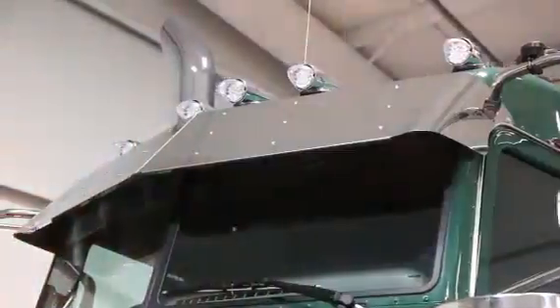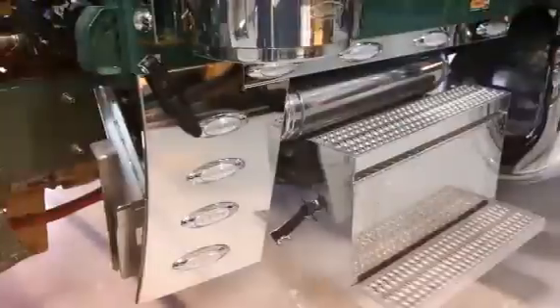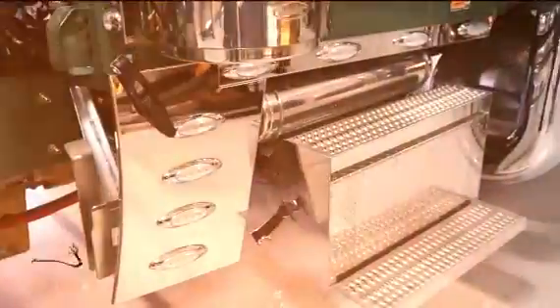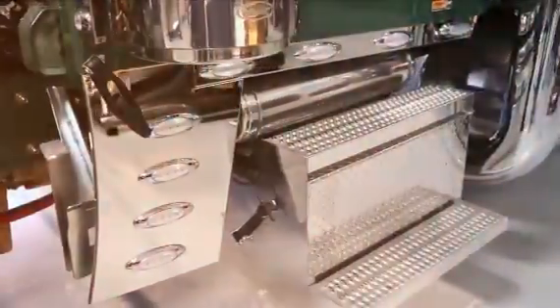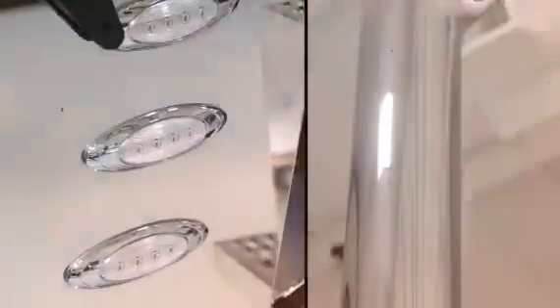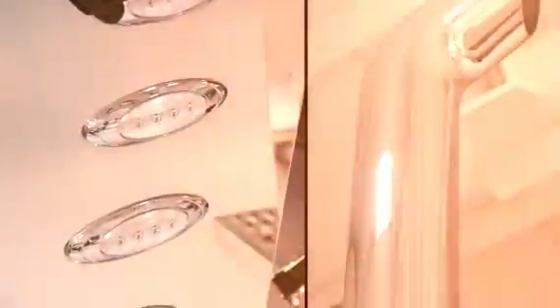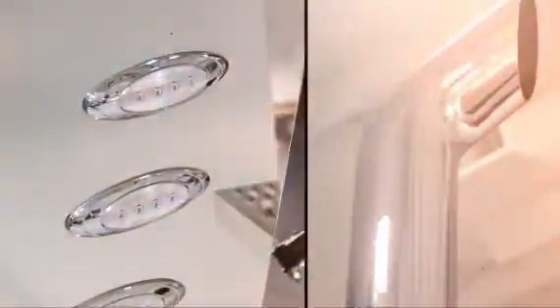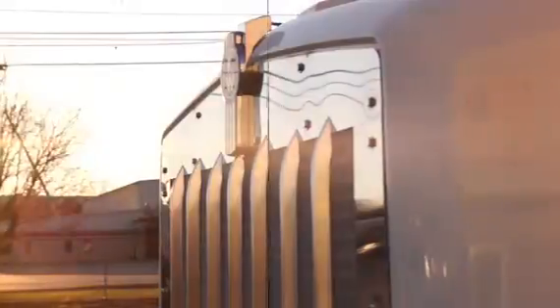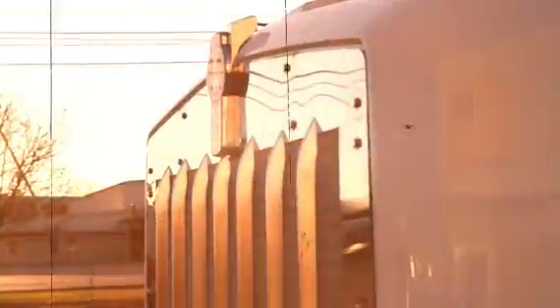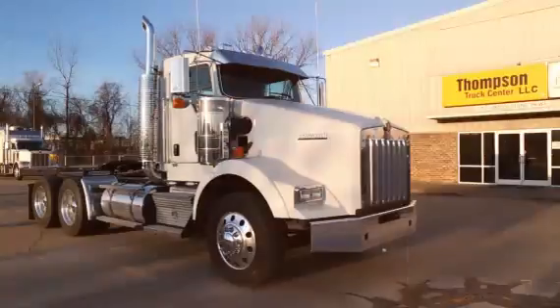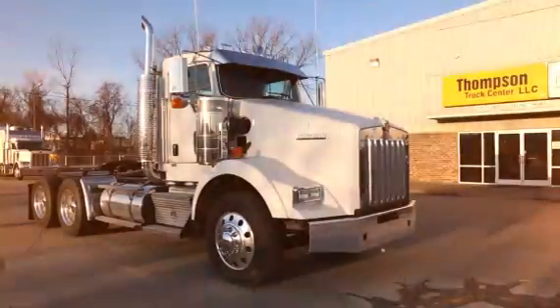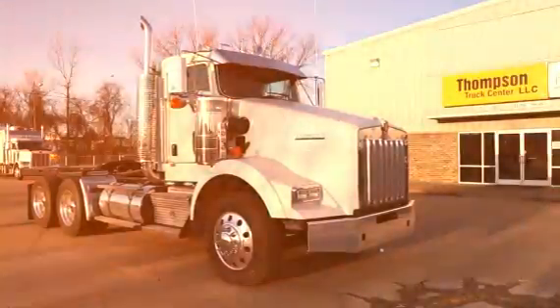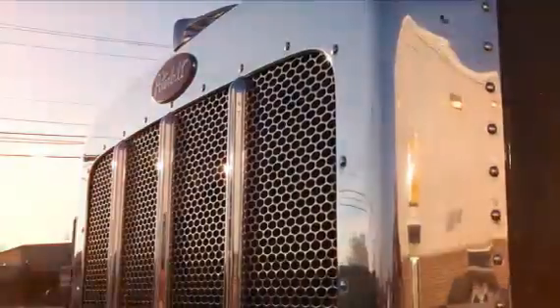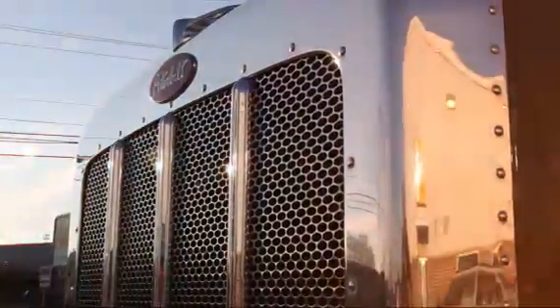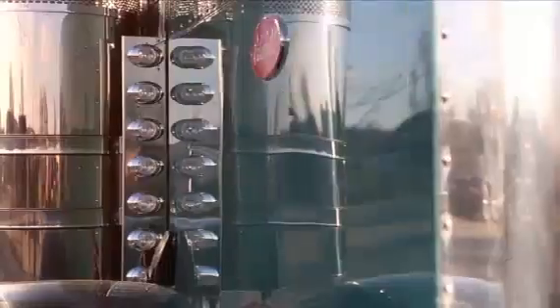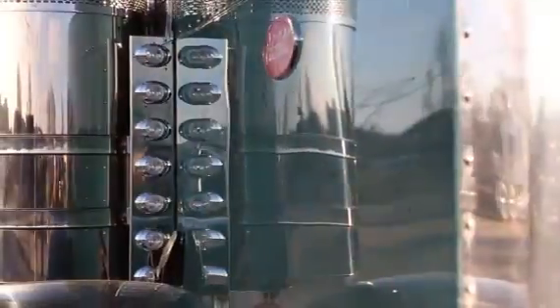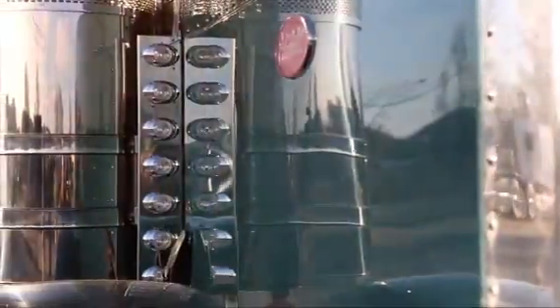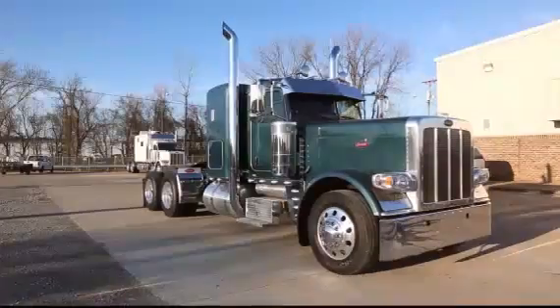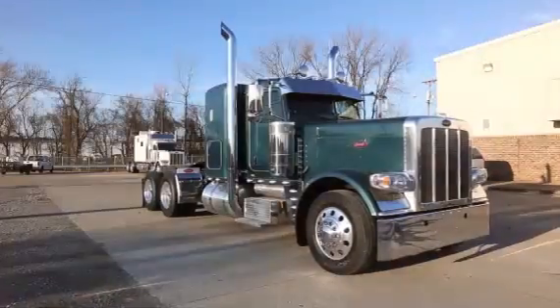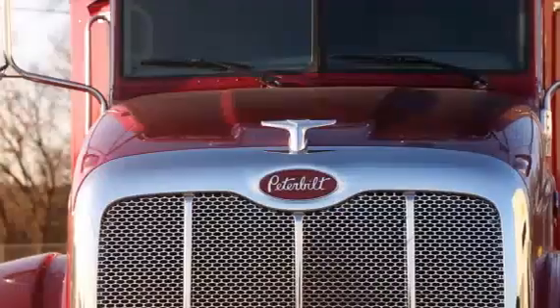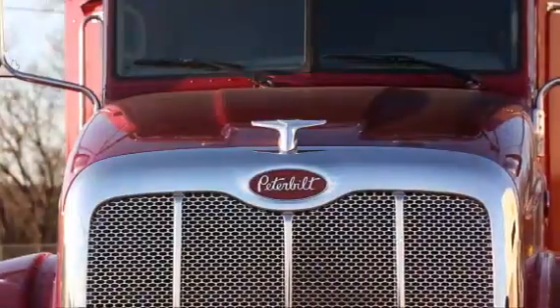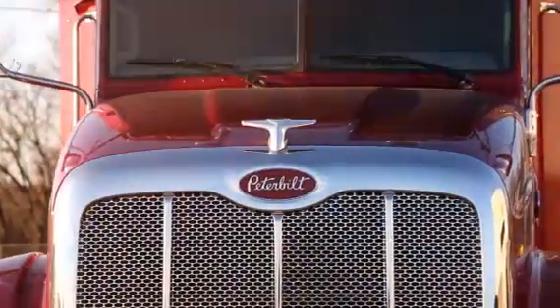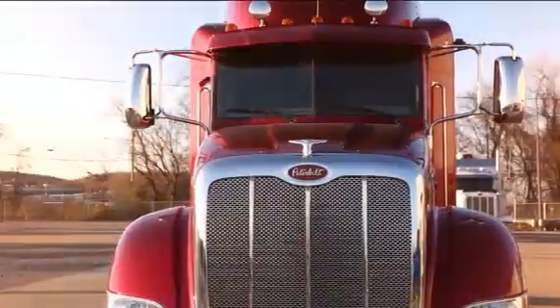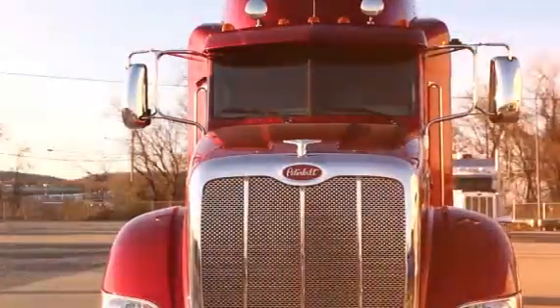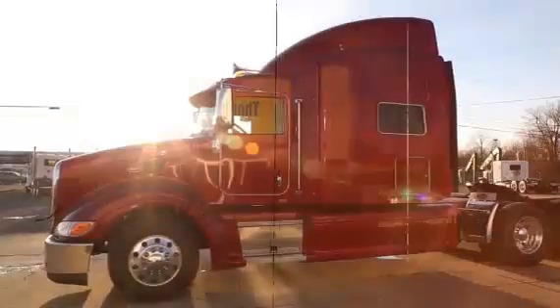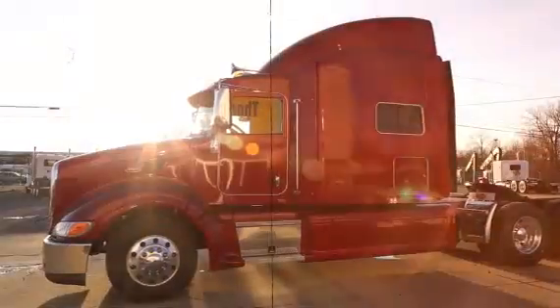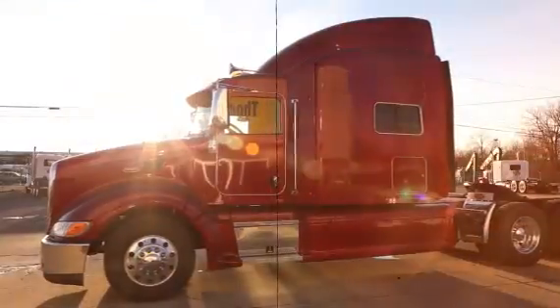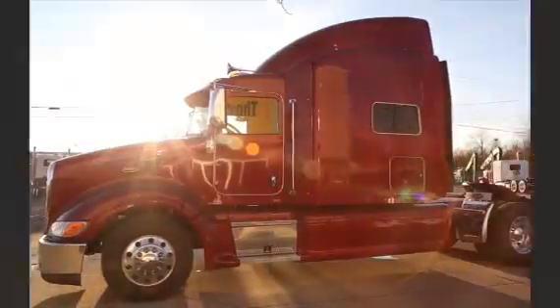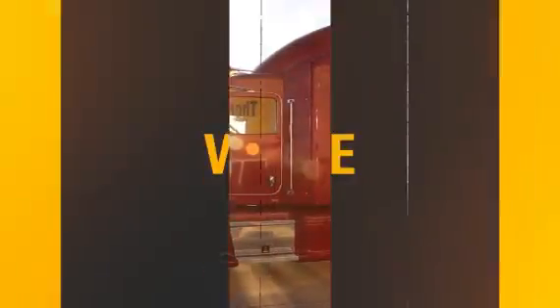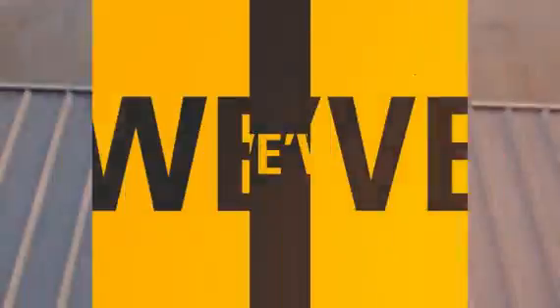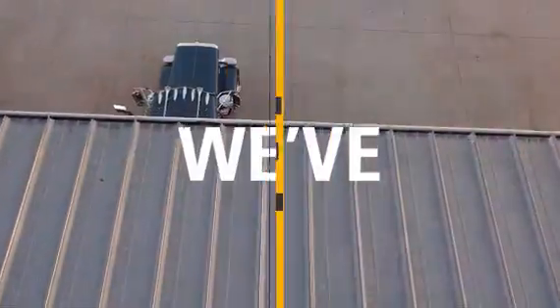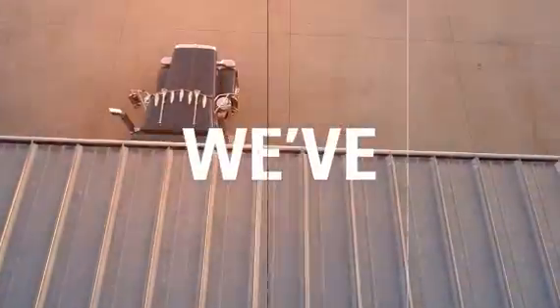We strongly believe in the quality of our product. If anything should happen, we'll tow it to the nearest dealer at no charge.